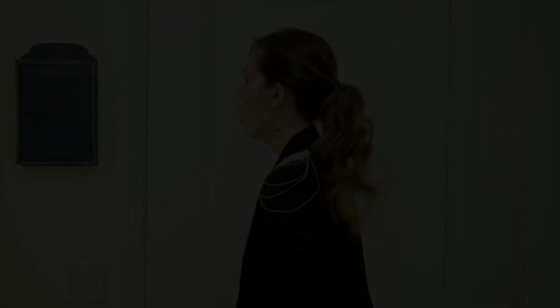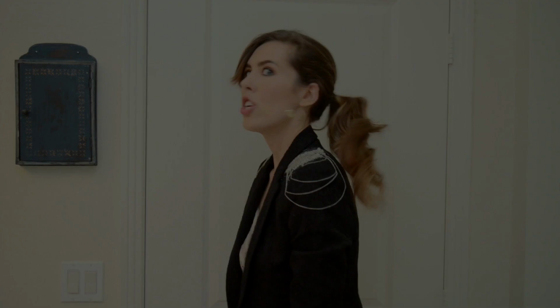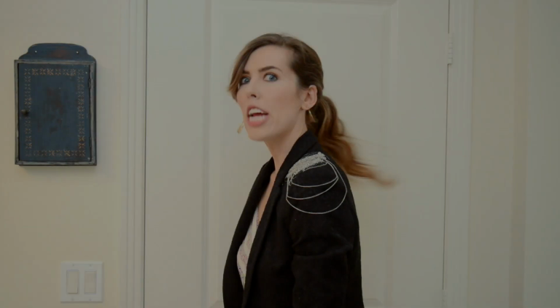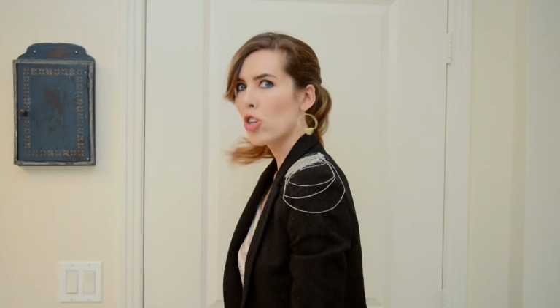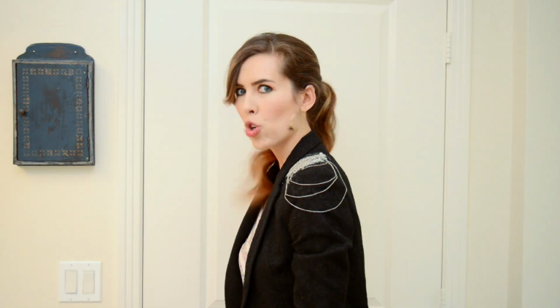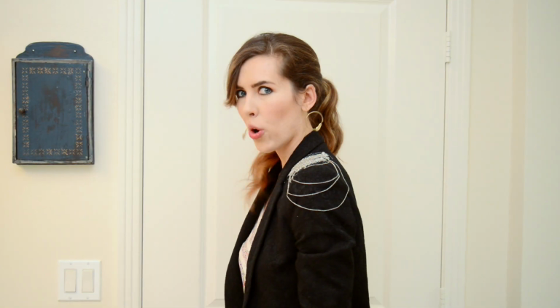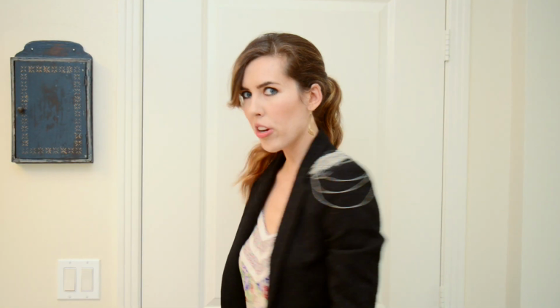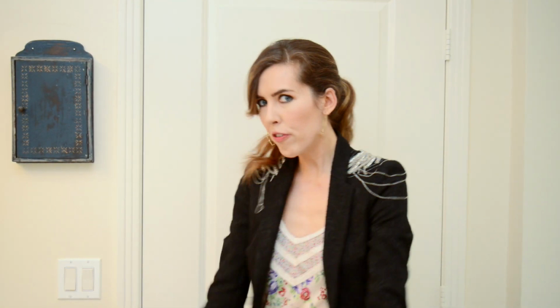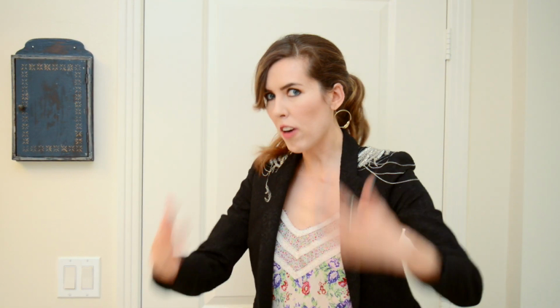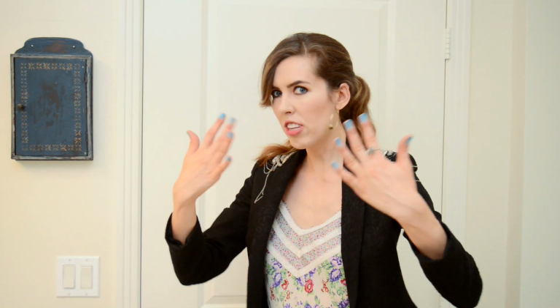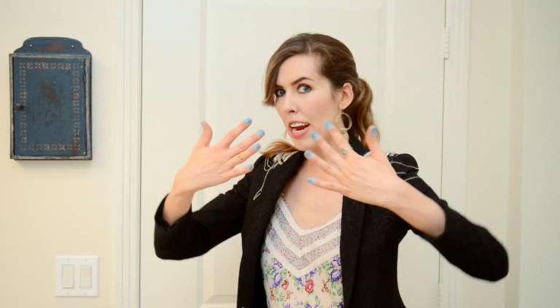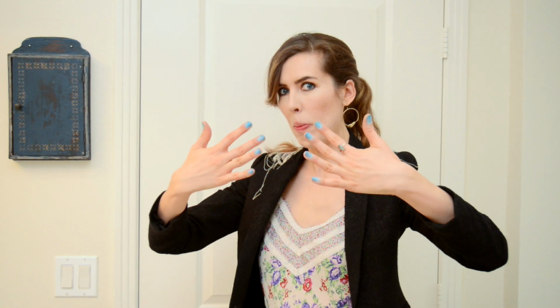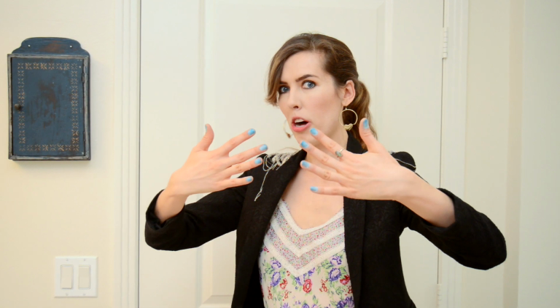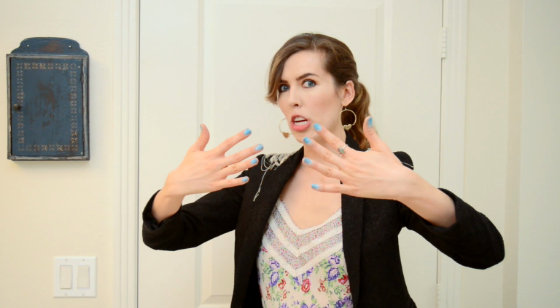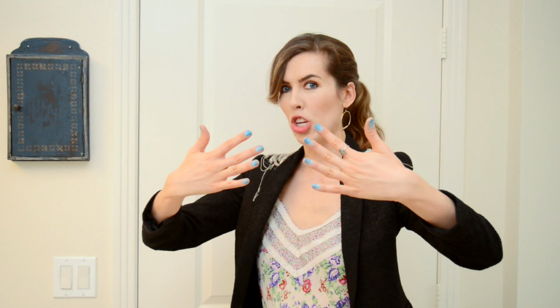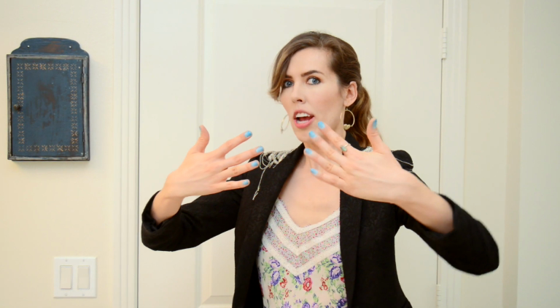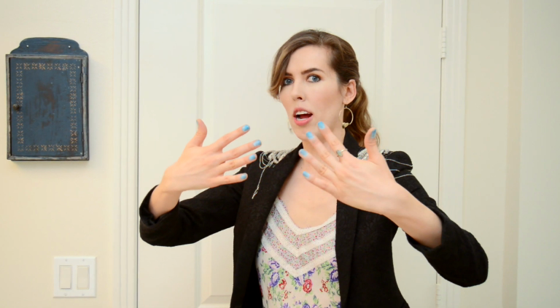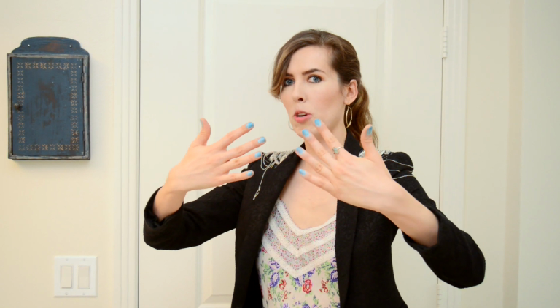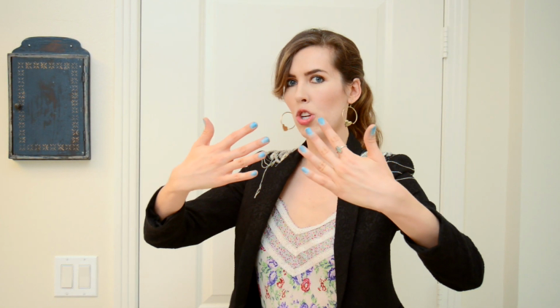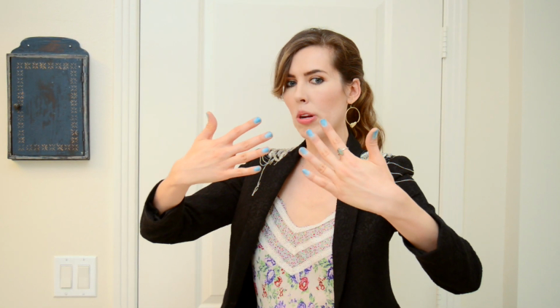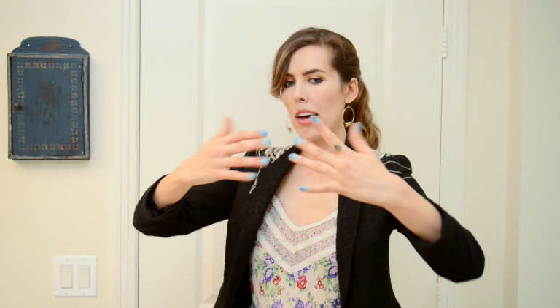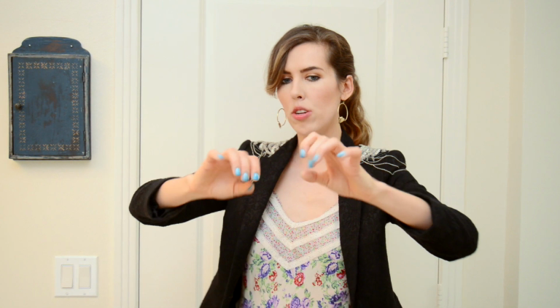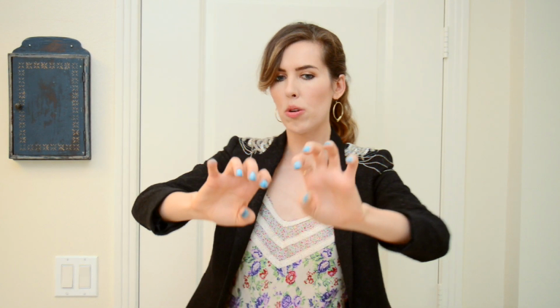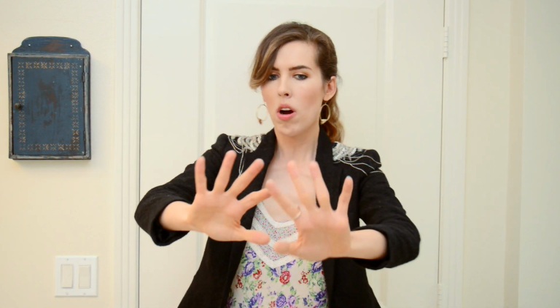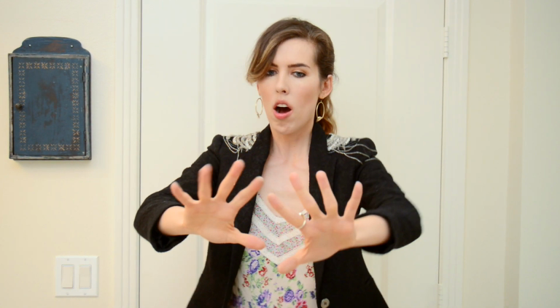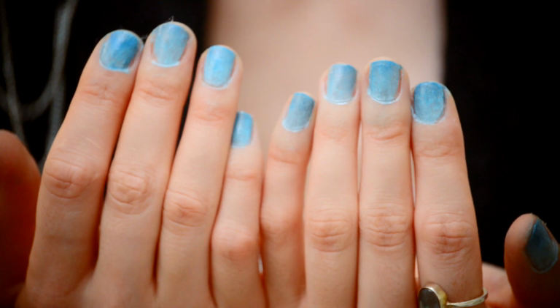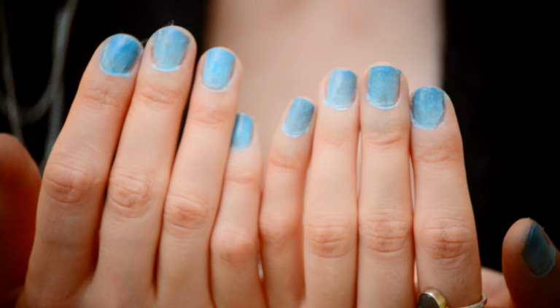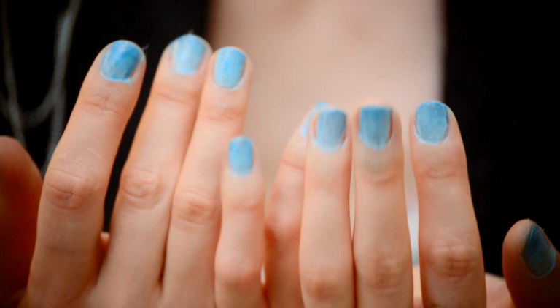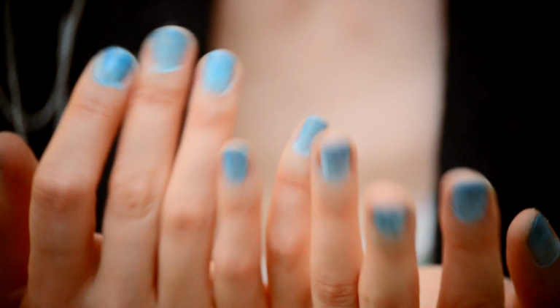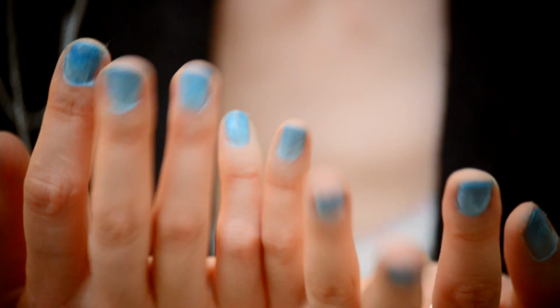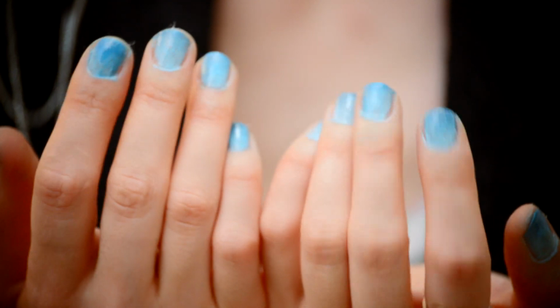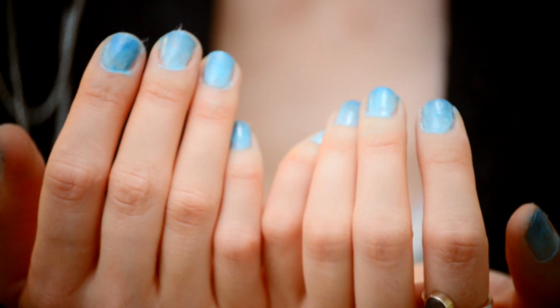Today's tutorial involves nail polish, and I'm going to show you how to do ombre nails.